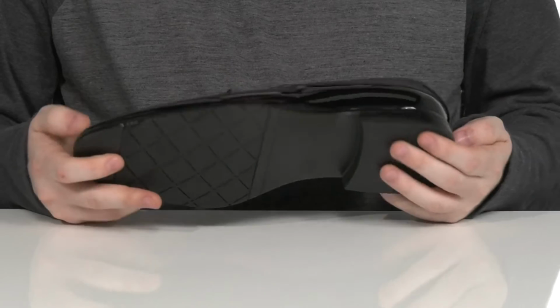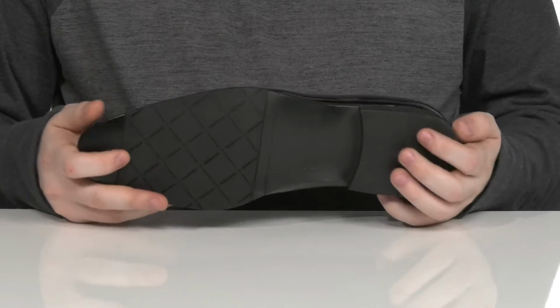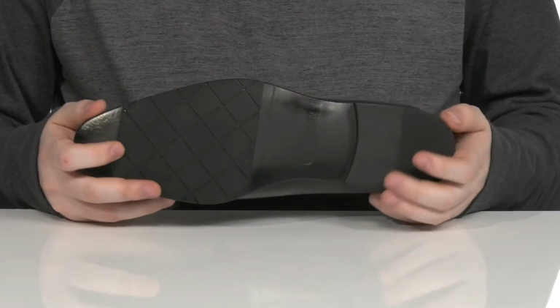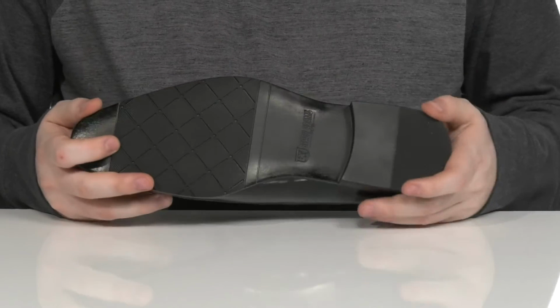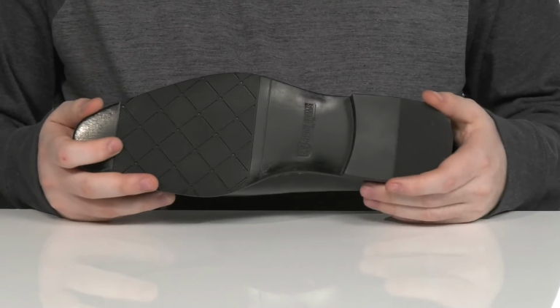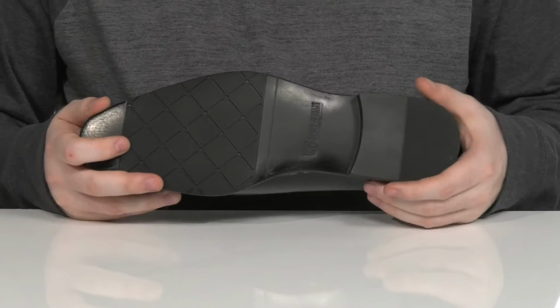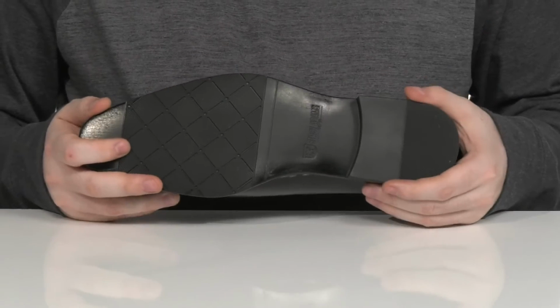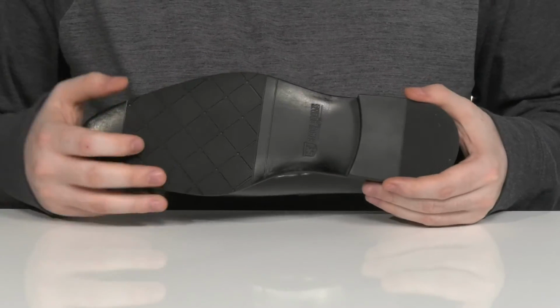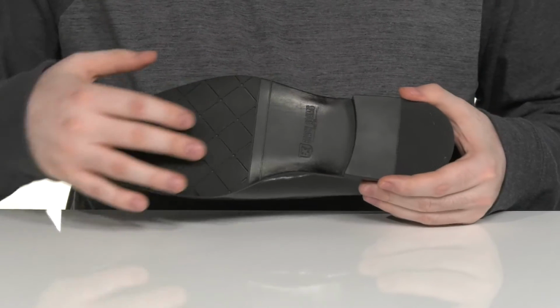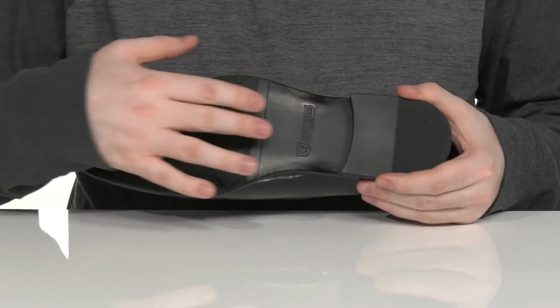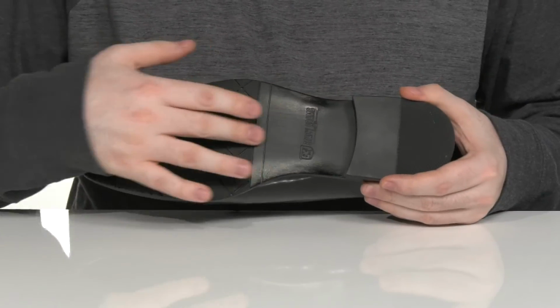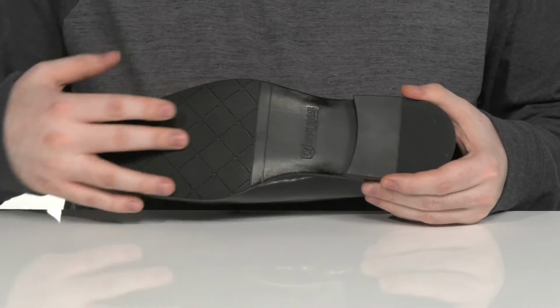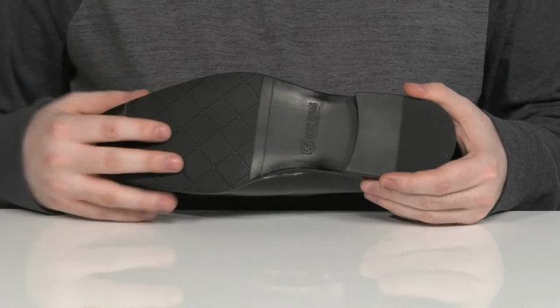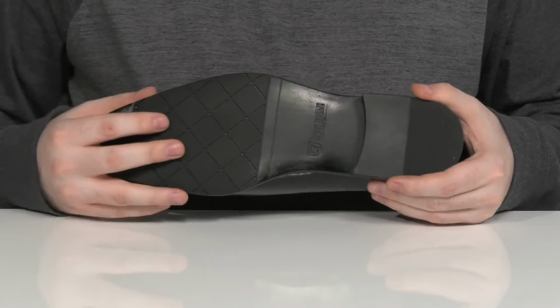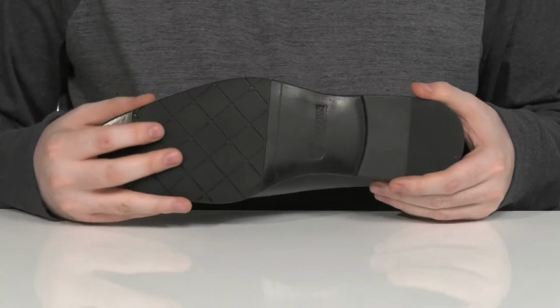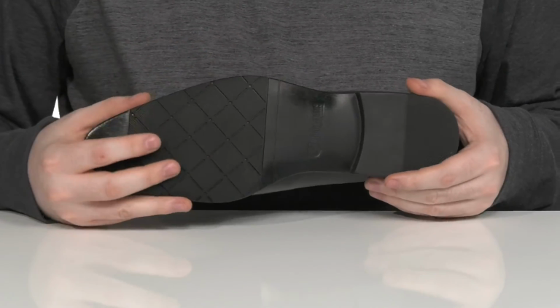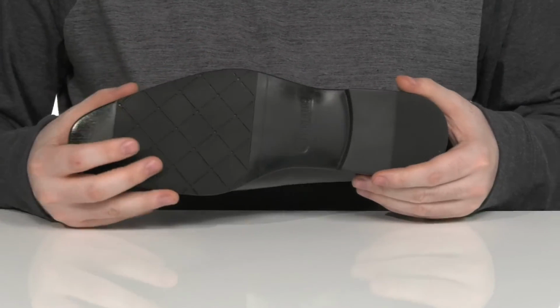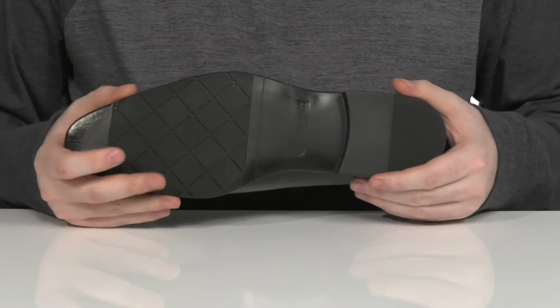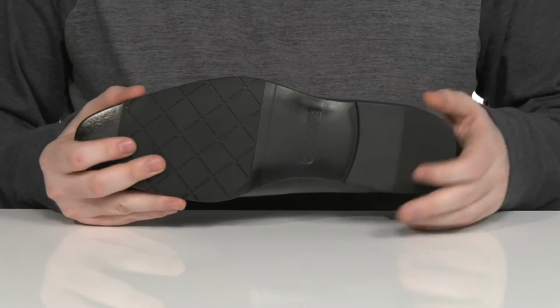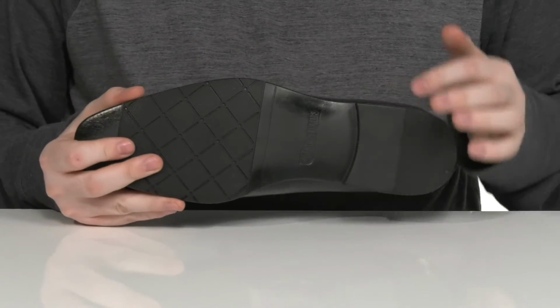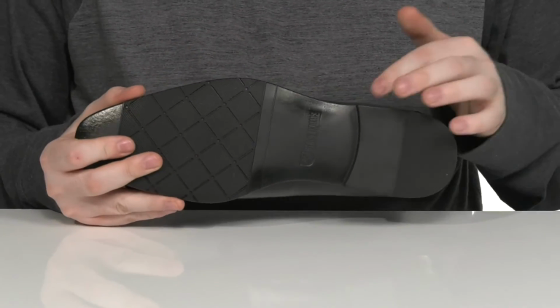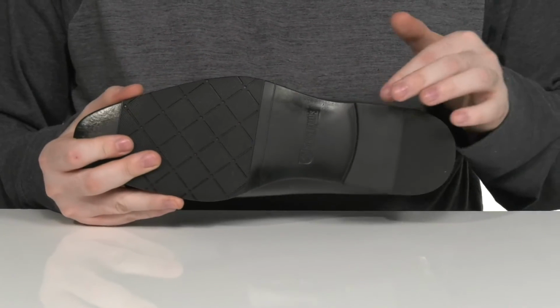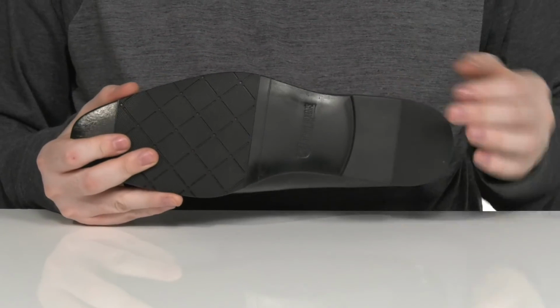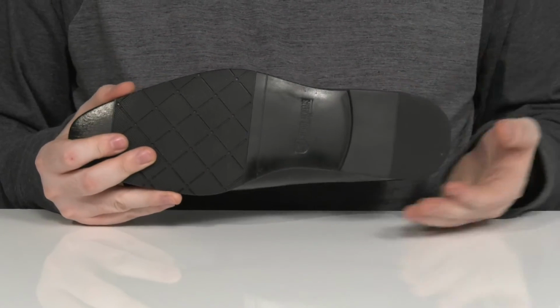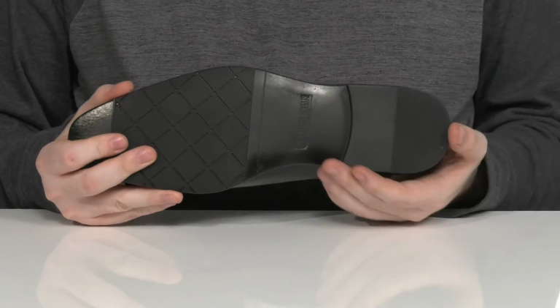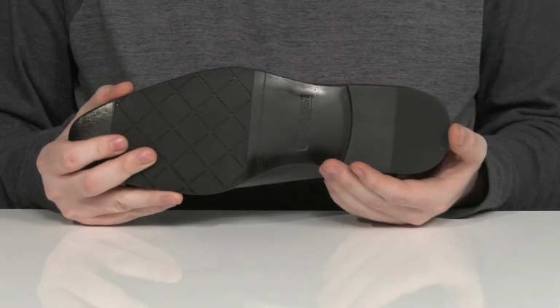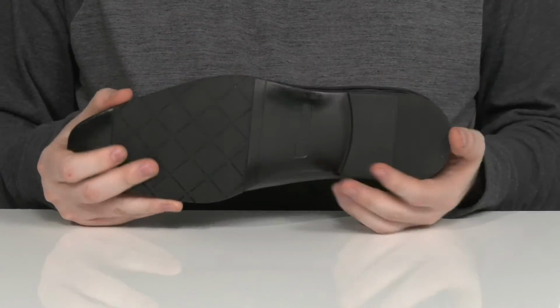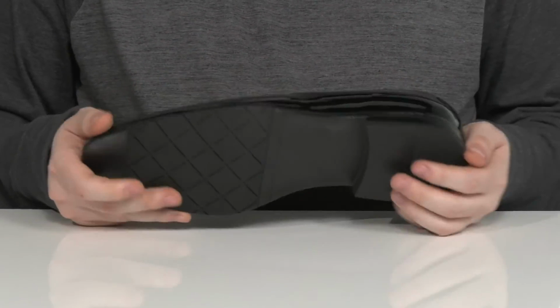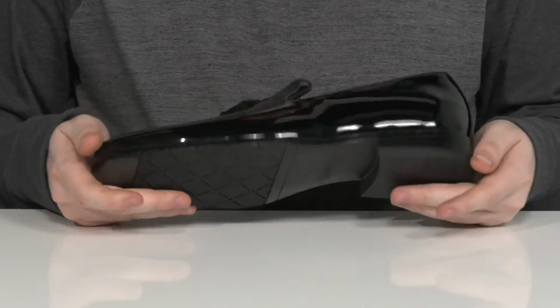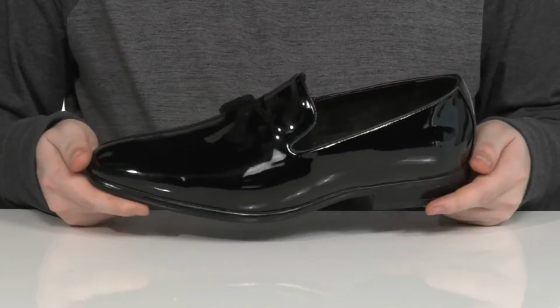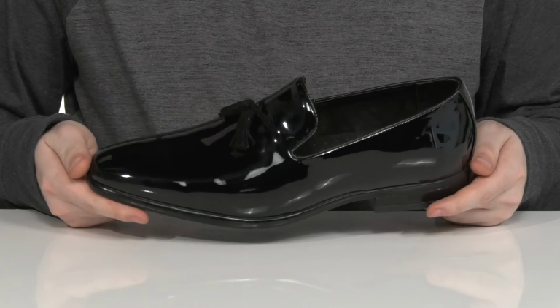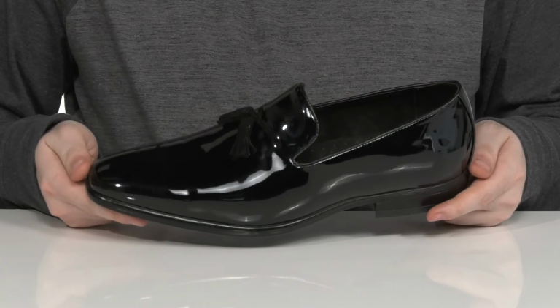Underneath it has a man-made outsole that's lightly textured for grip, with a stacked heel in the back for a boost in height.